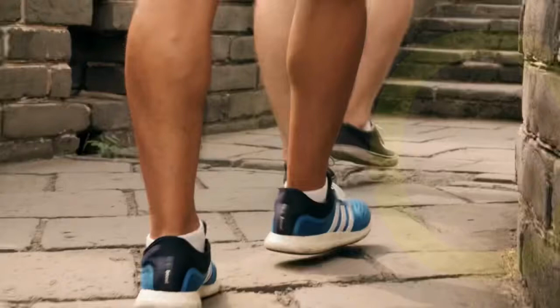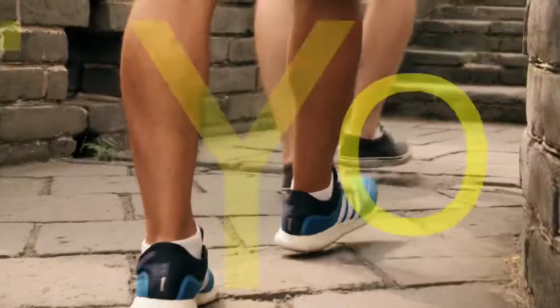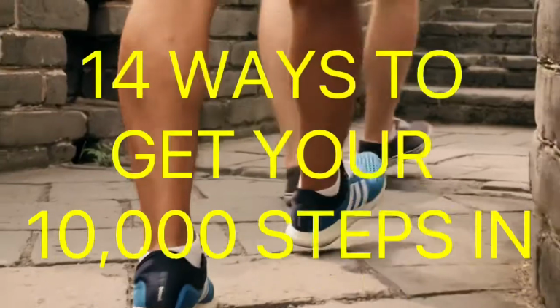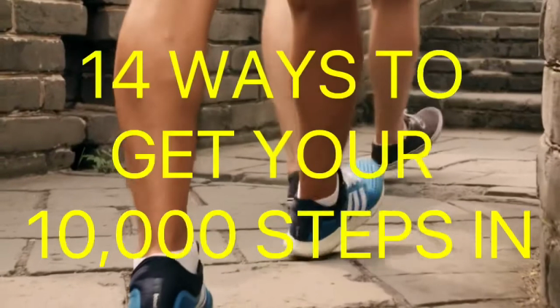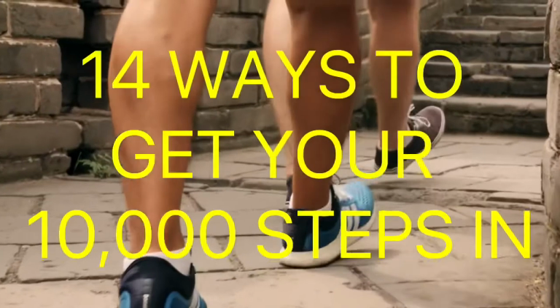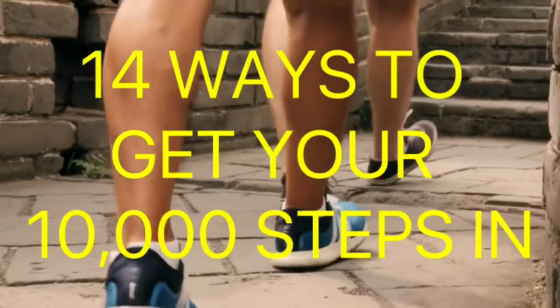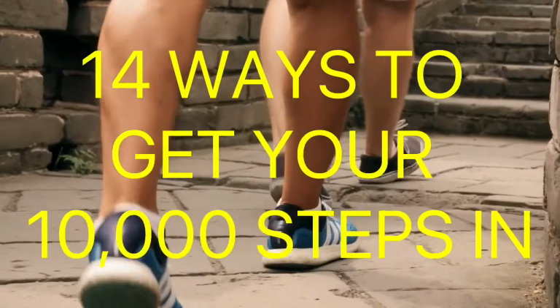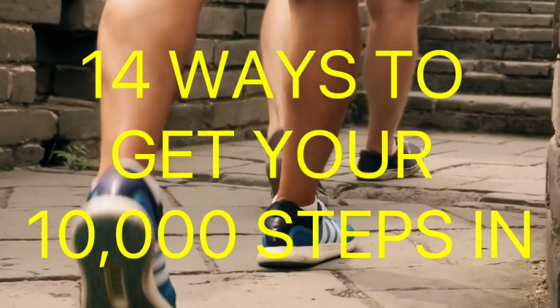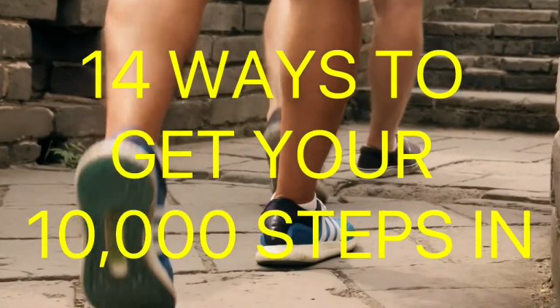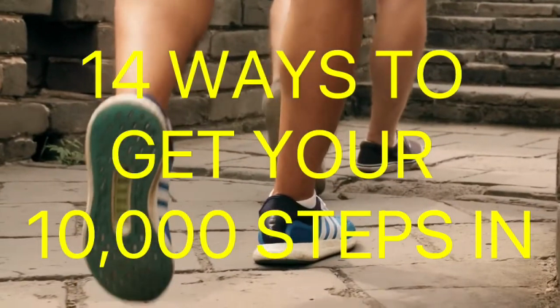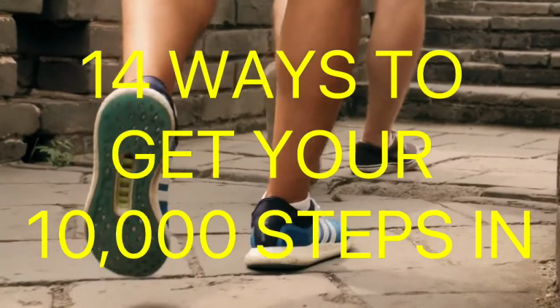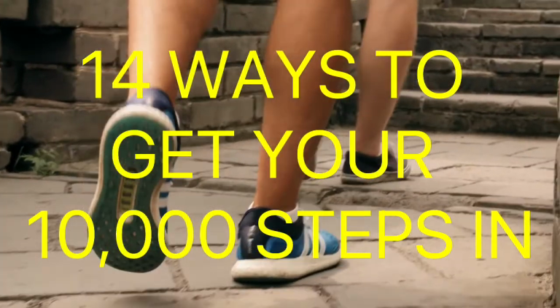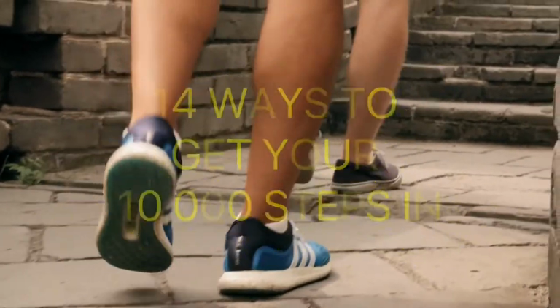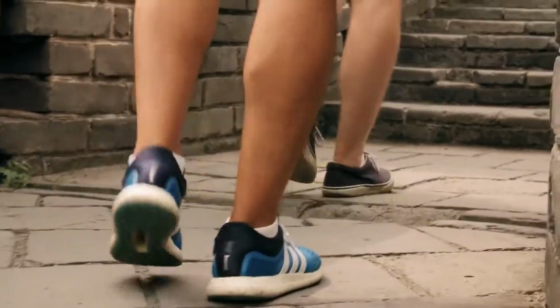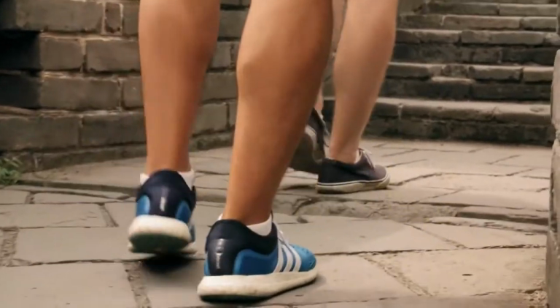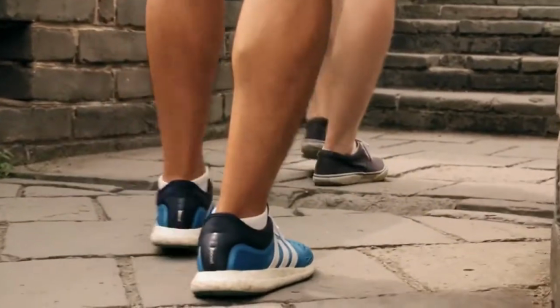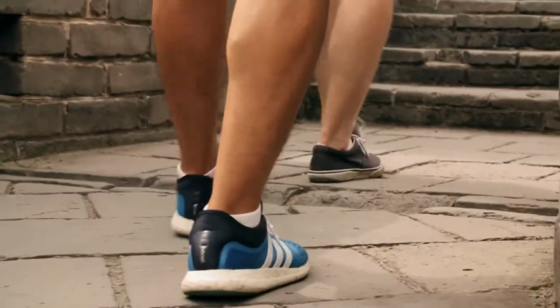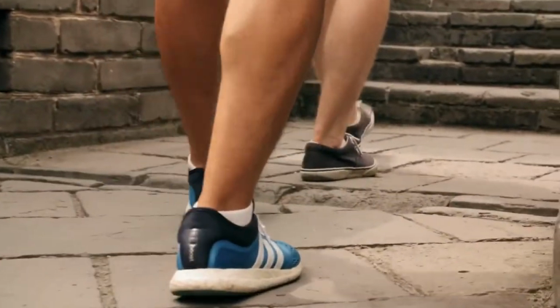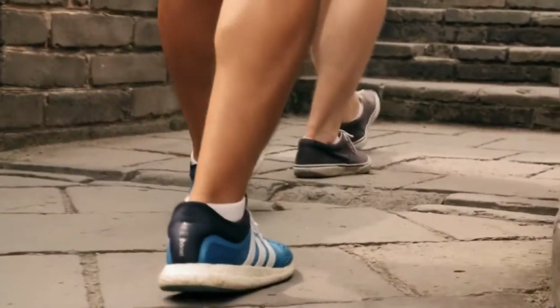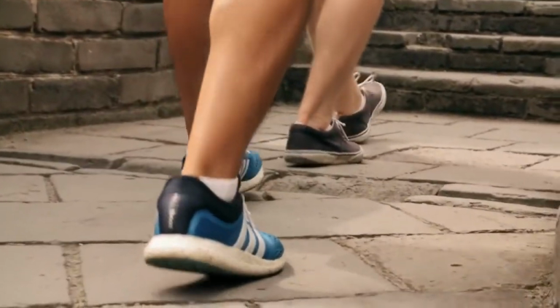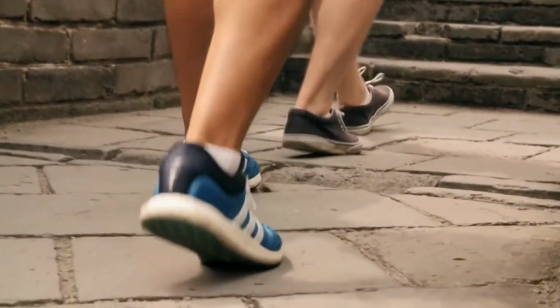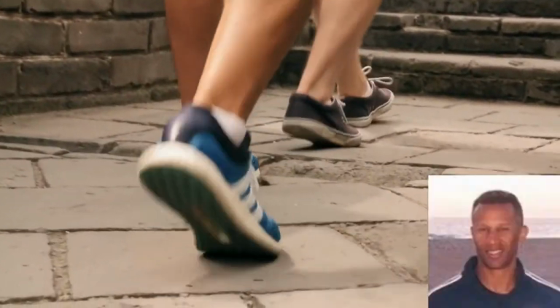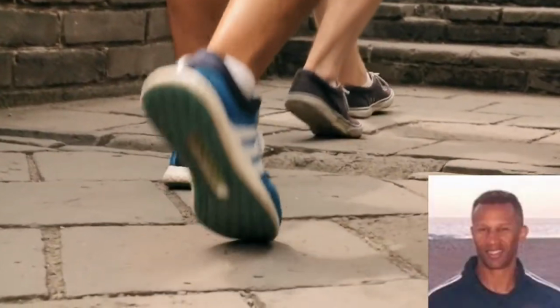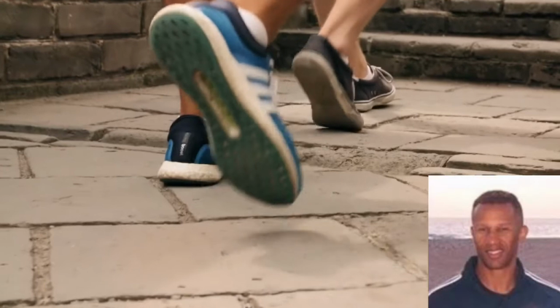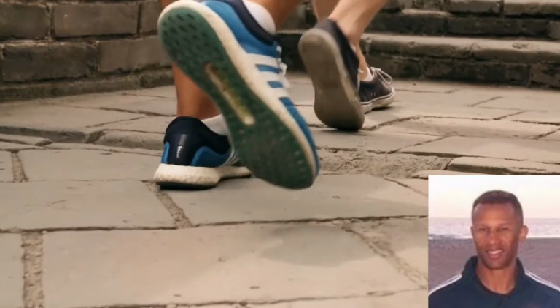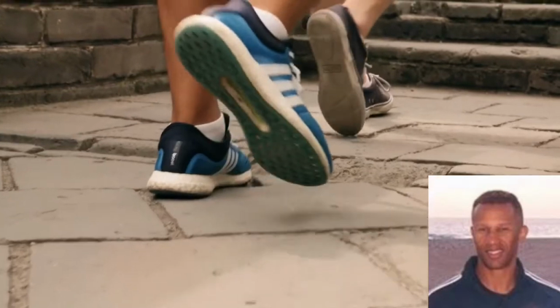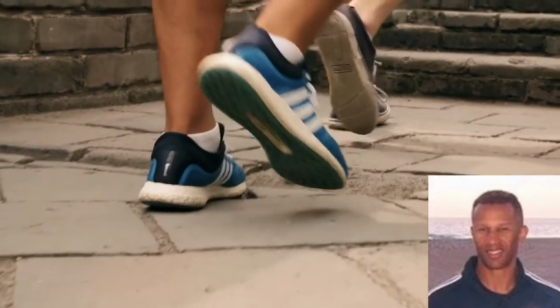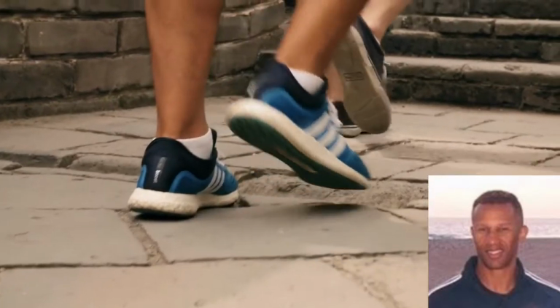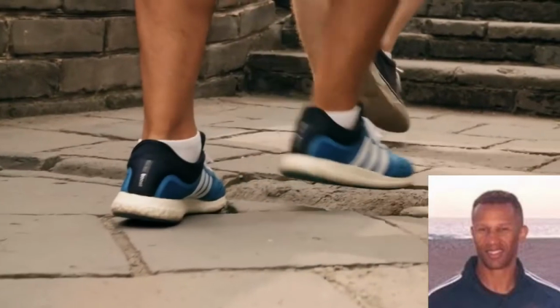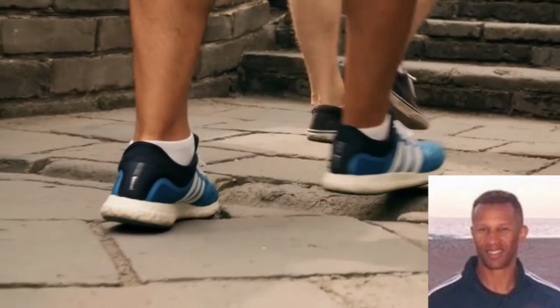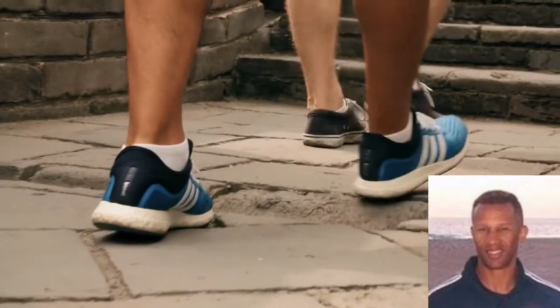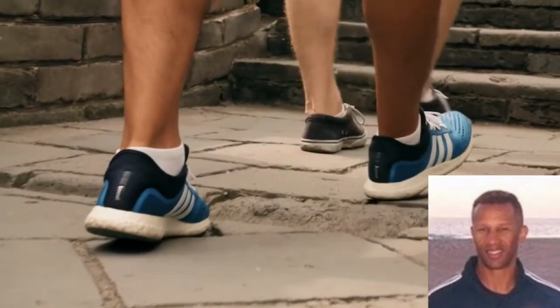I'm going to show you 14 ways to get your 10,000 steps in a day. I'm Clint Grimes. Let's get started.